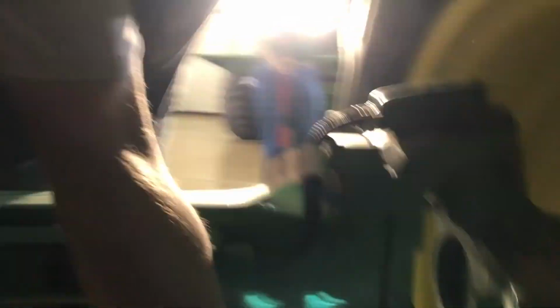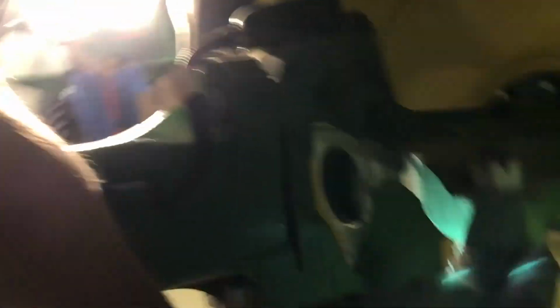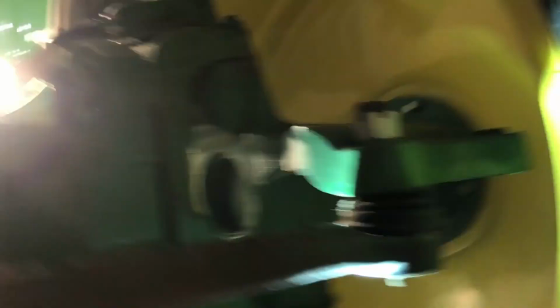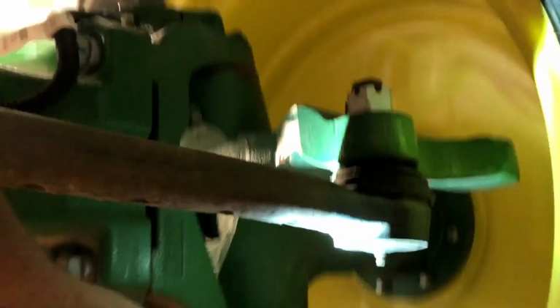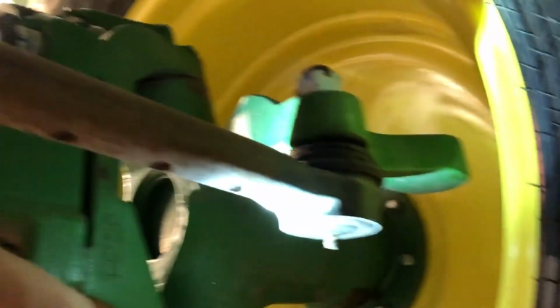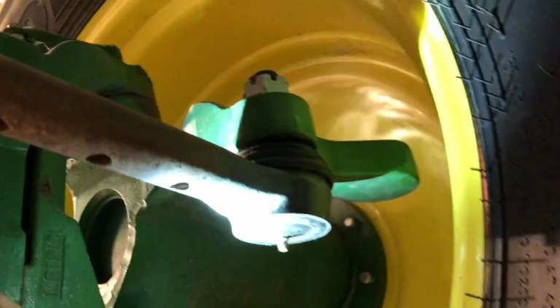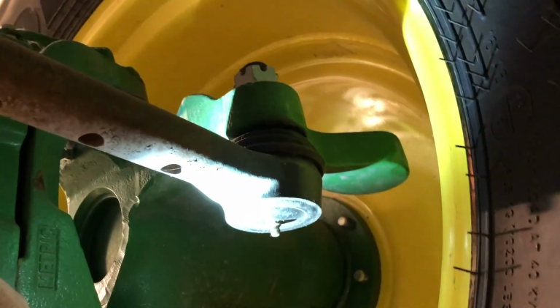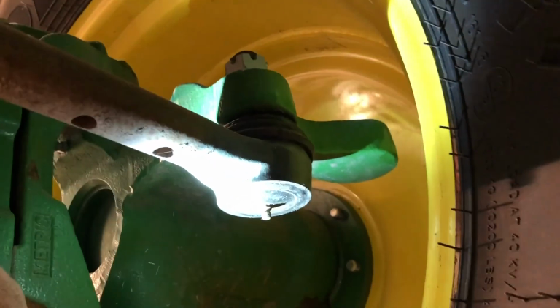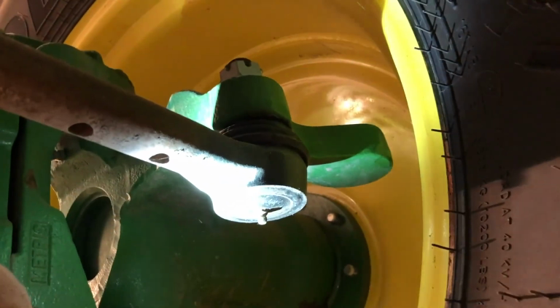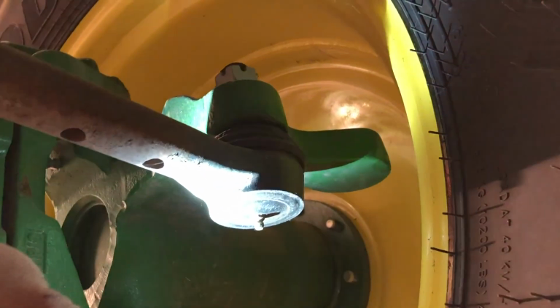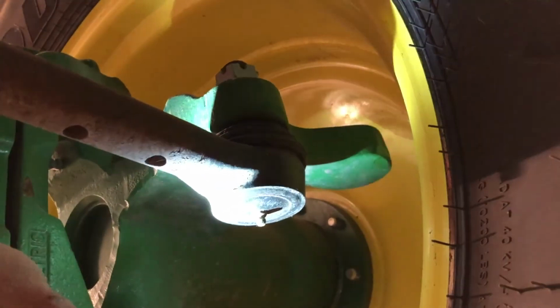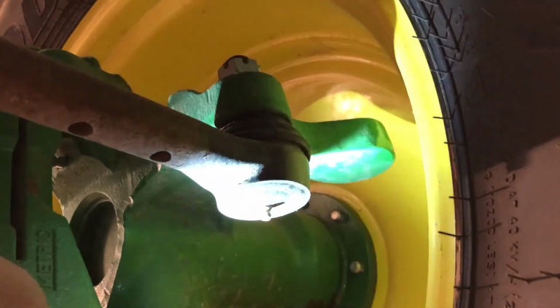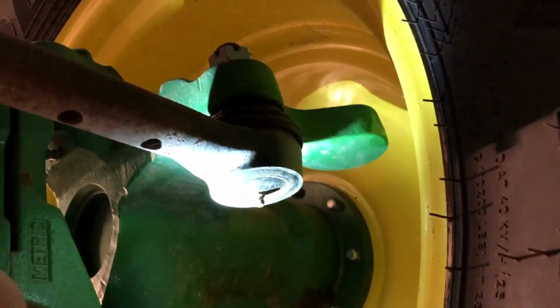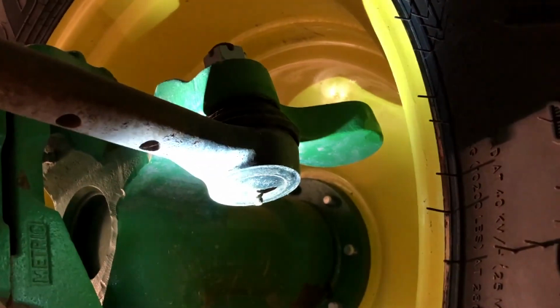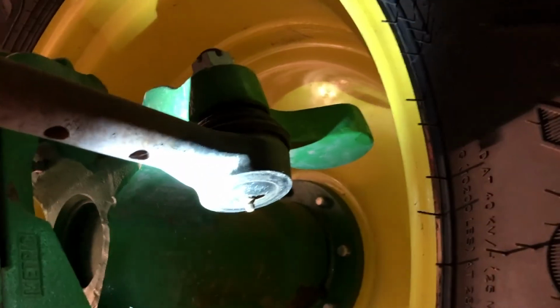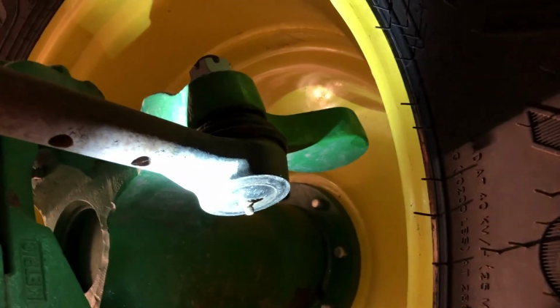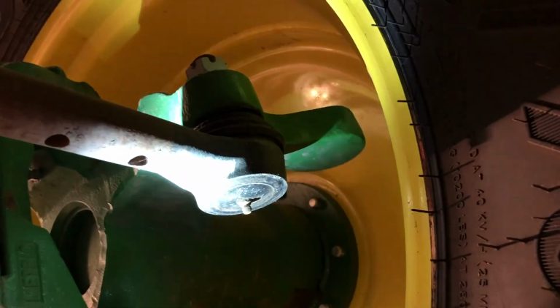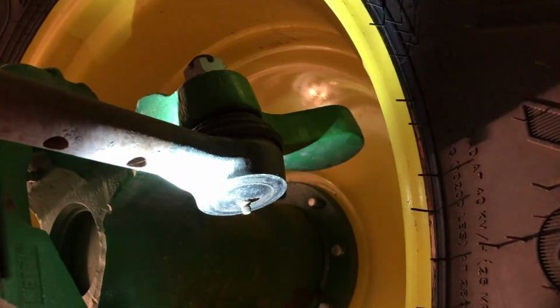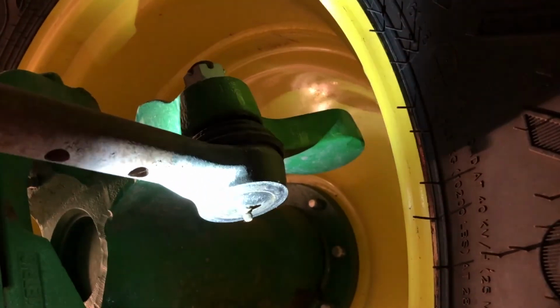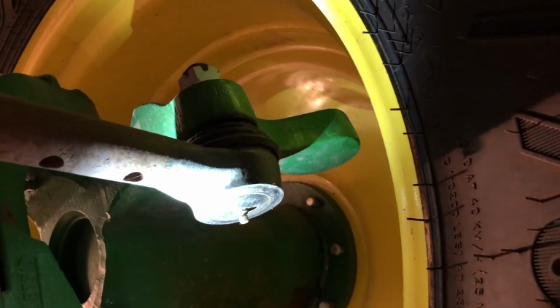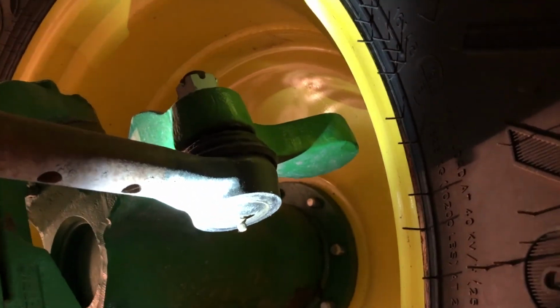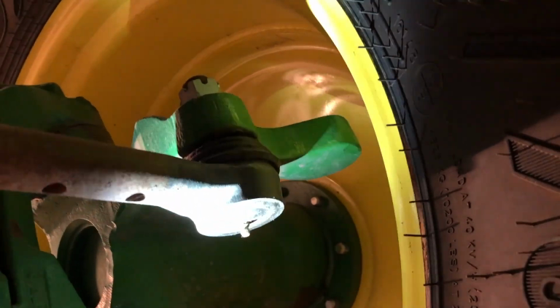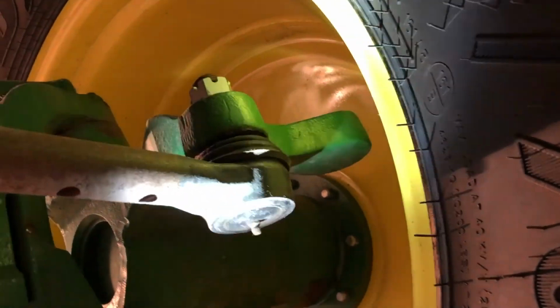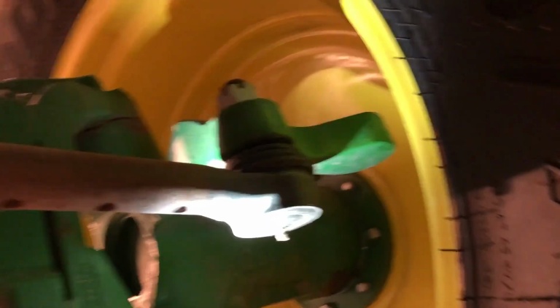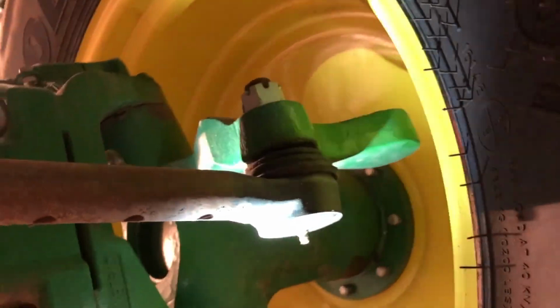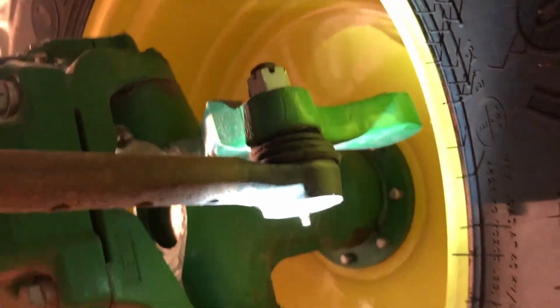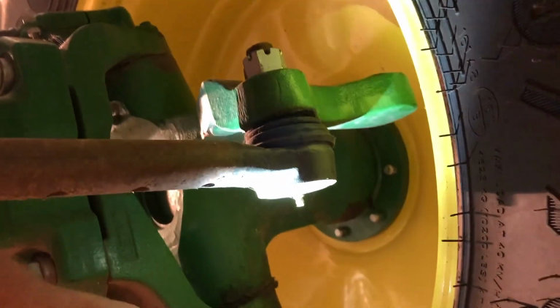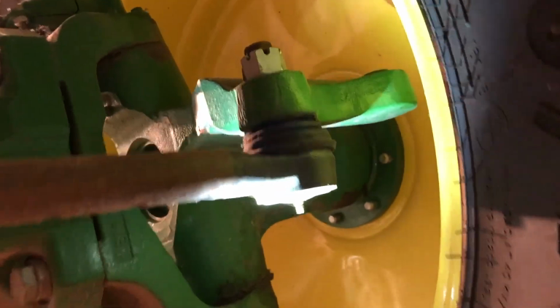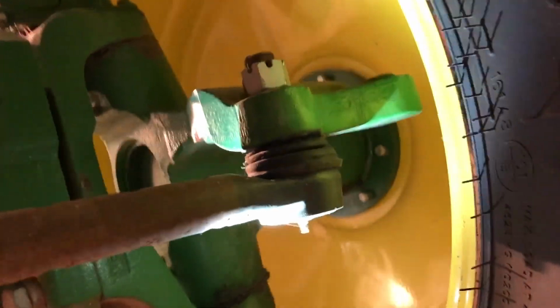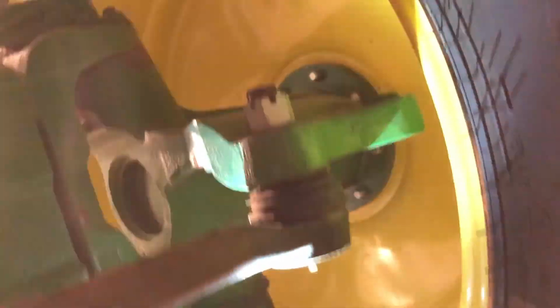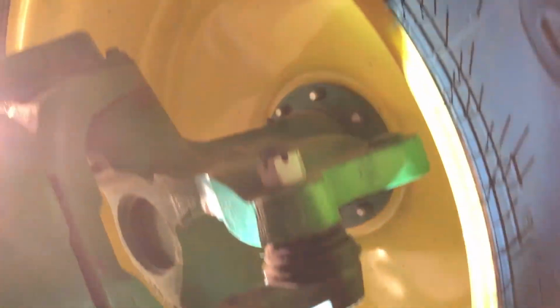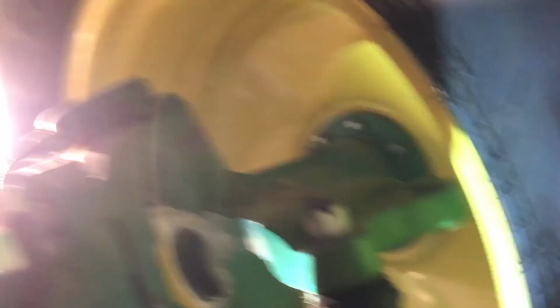There's one grease zerk right here on your tie rod — I believe that's a 400-hour zerk, actually.